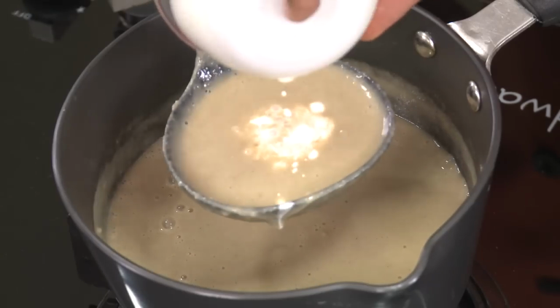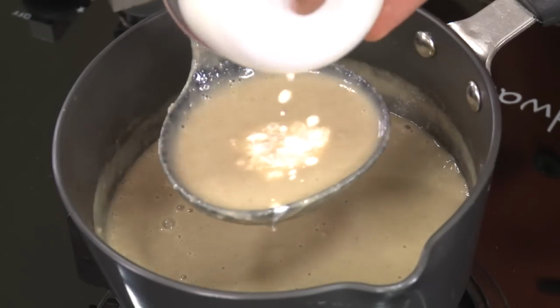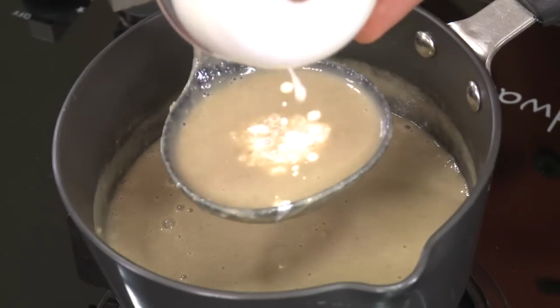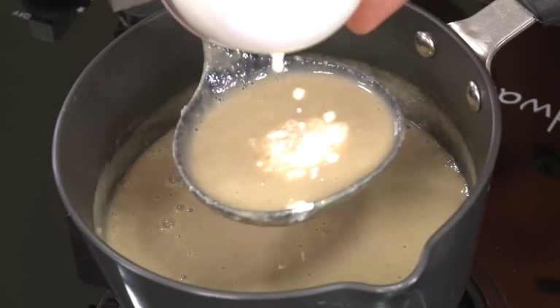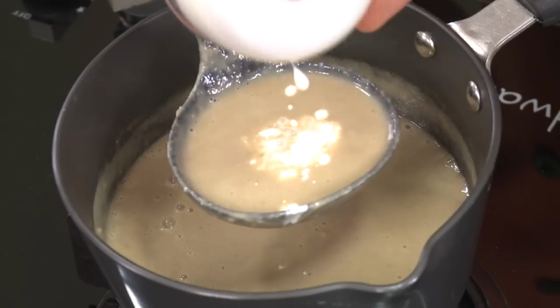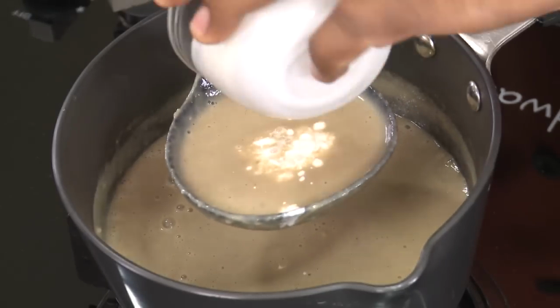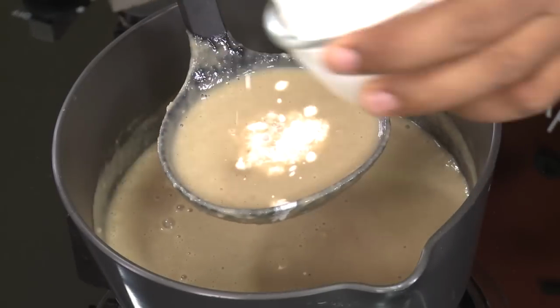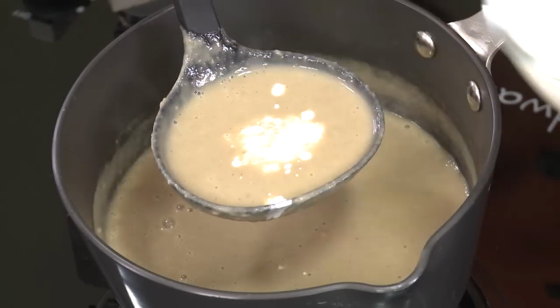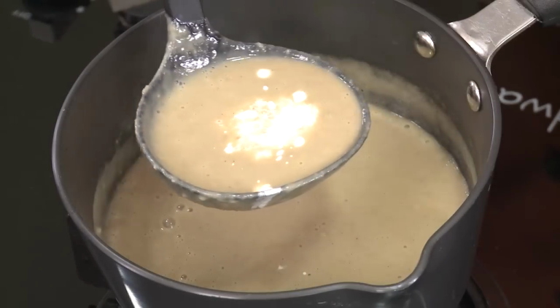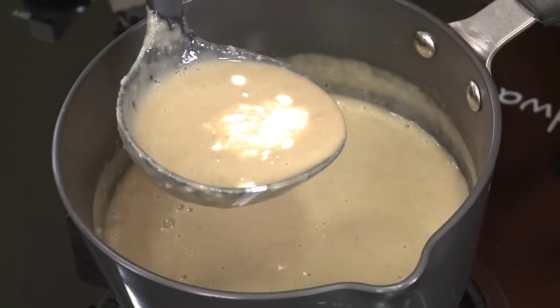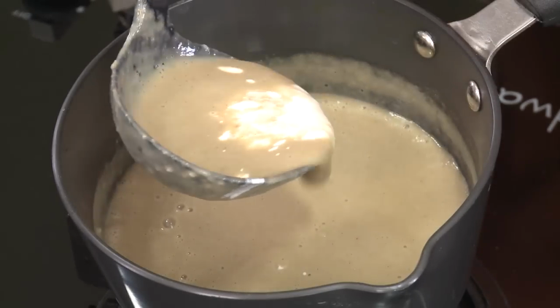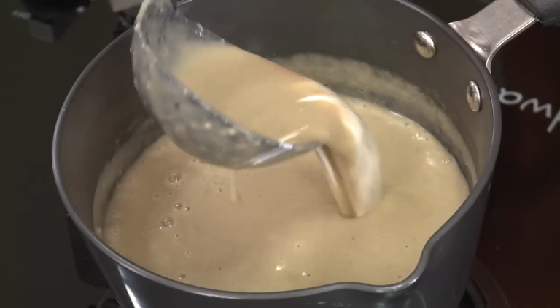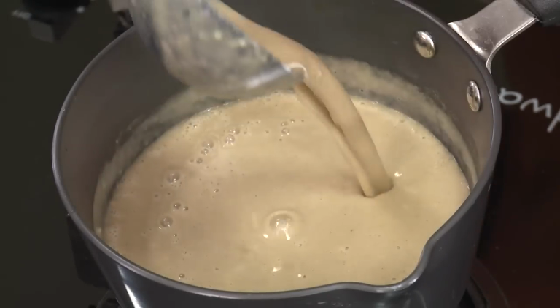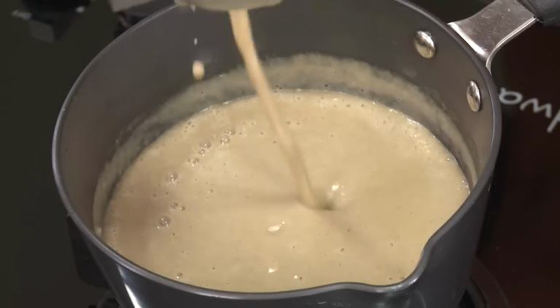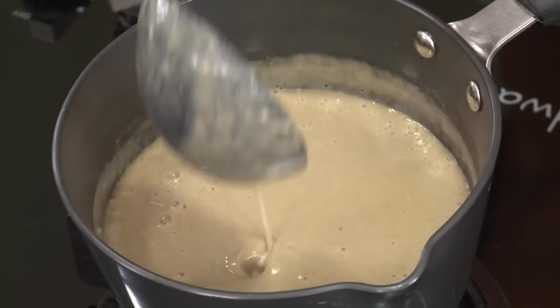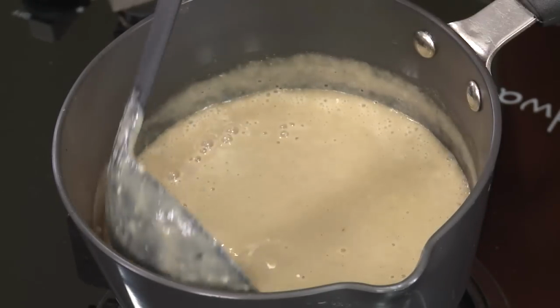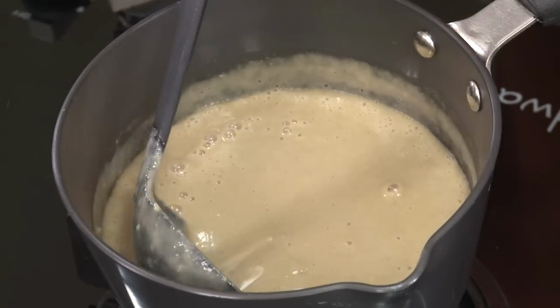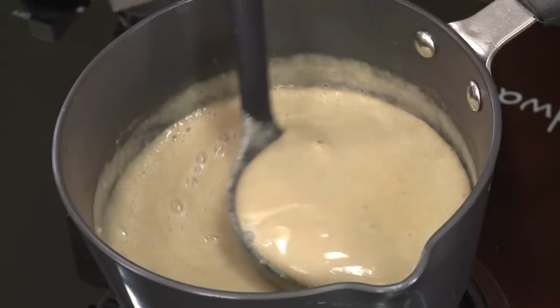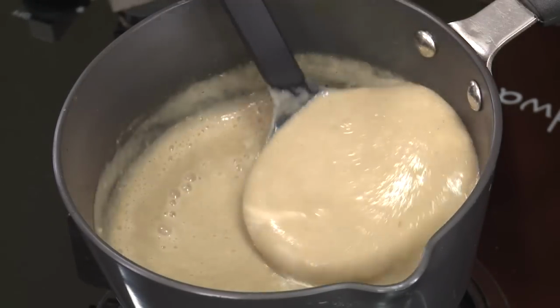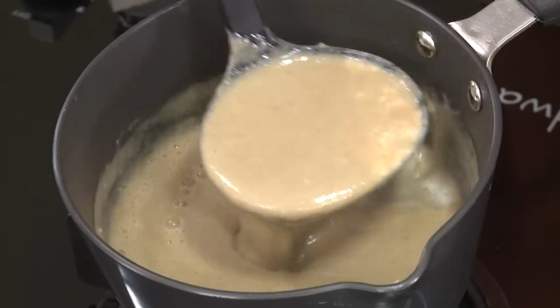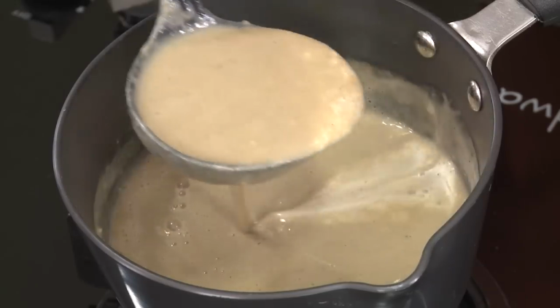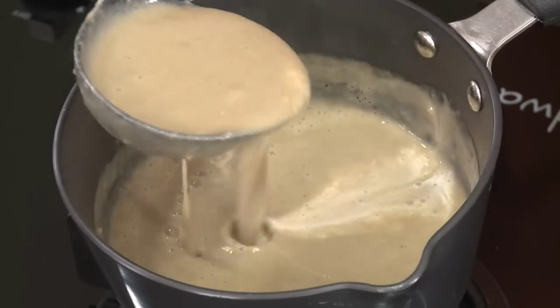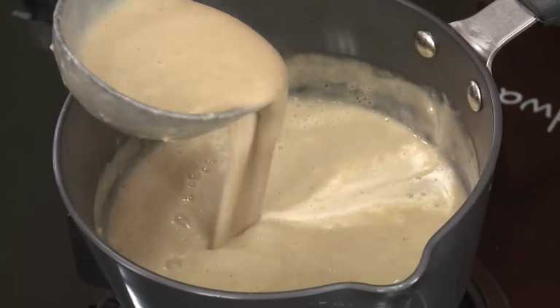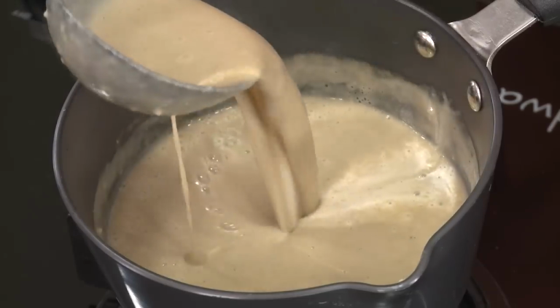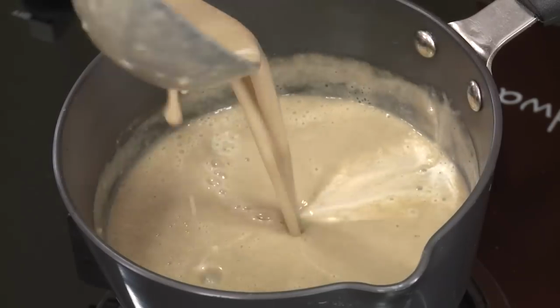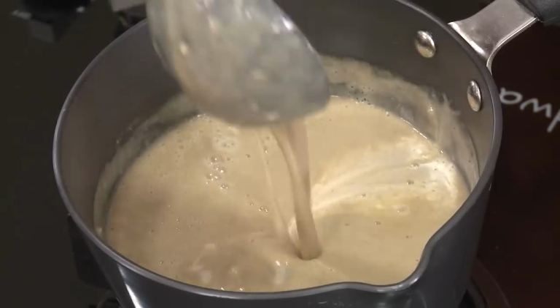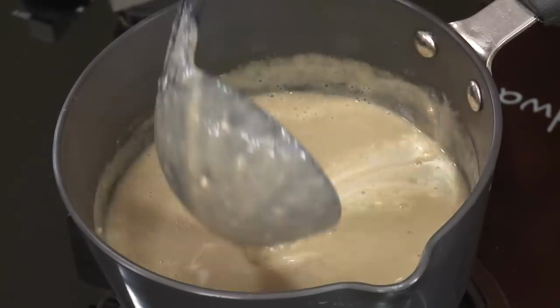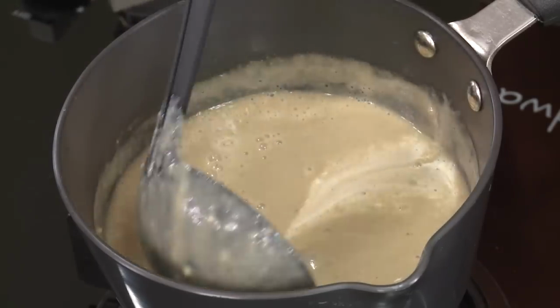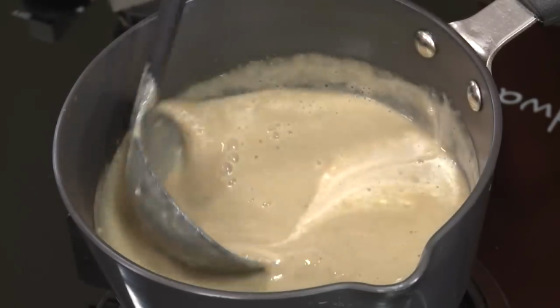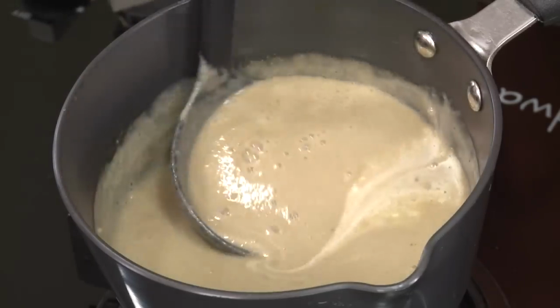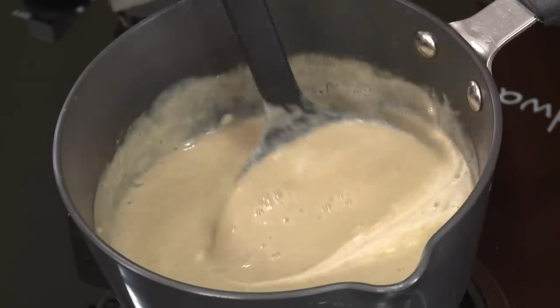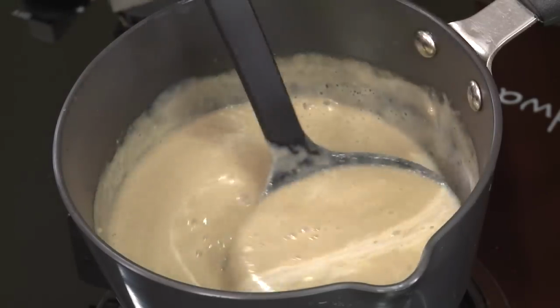Now I'm going to add cream — you're going to temper it and then mix it with the rest of the soup. Look at it — perfect cream soup!